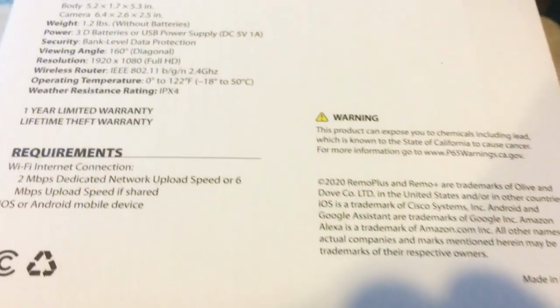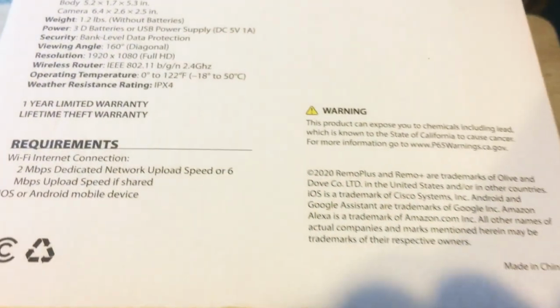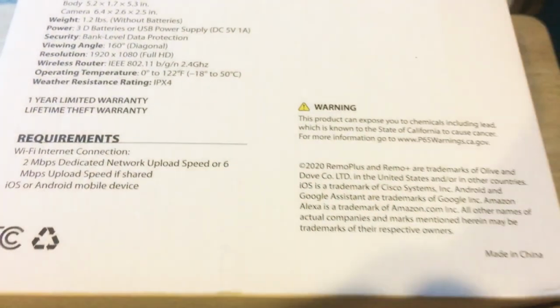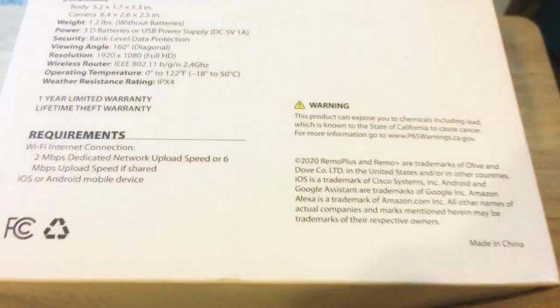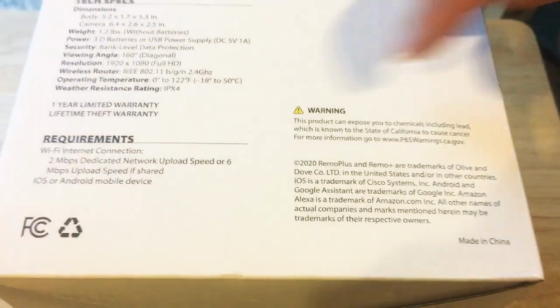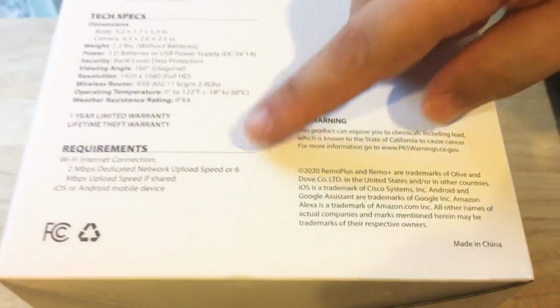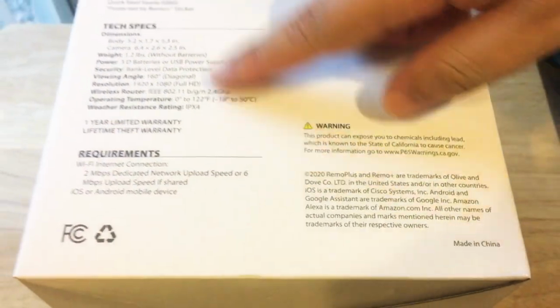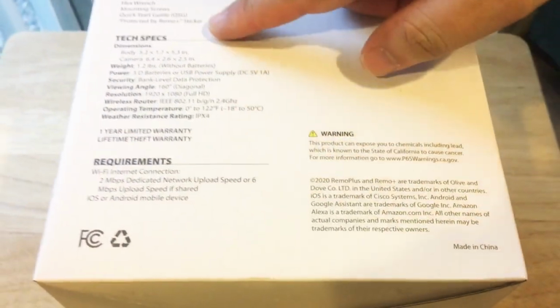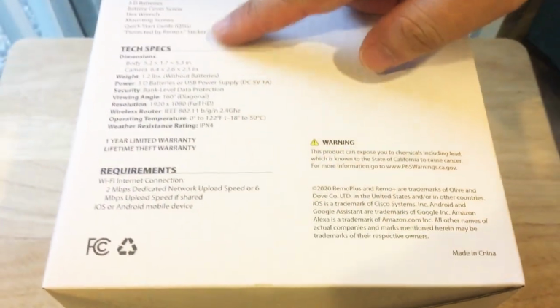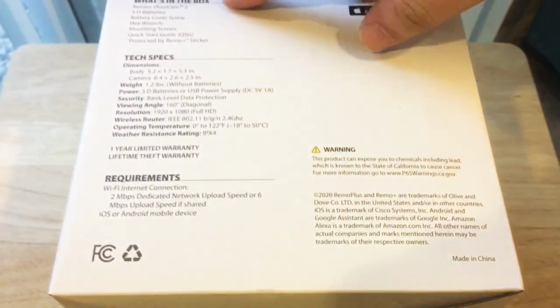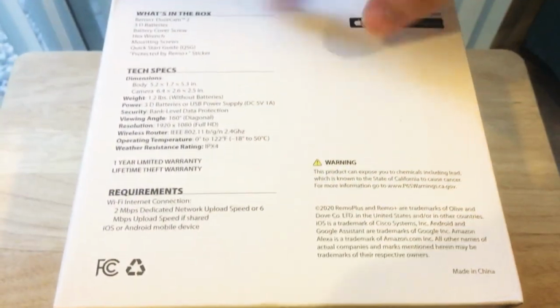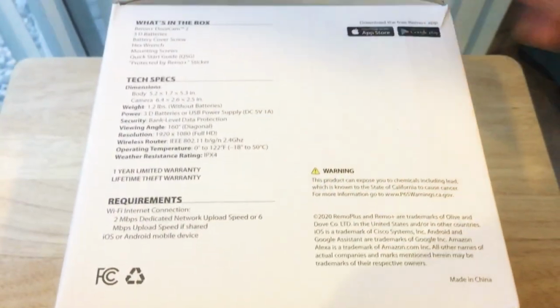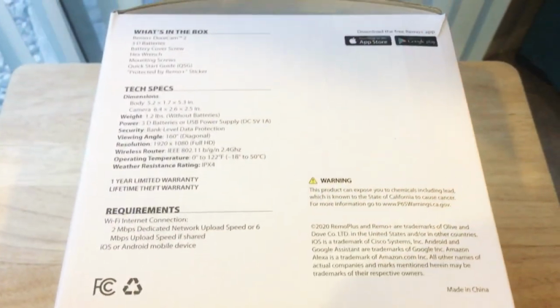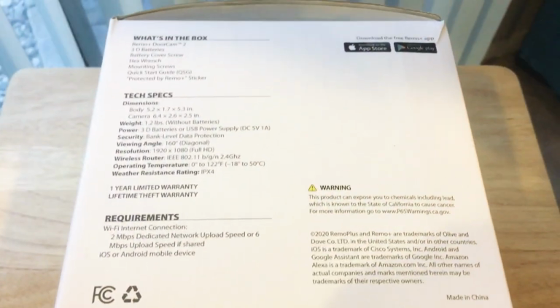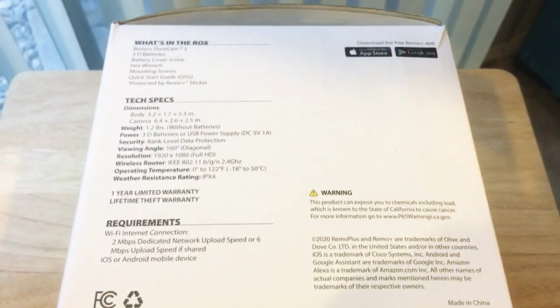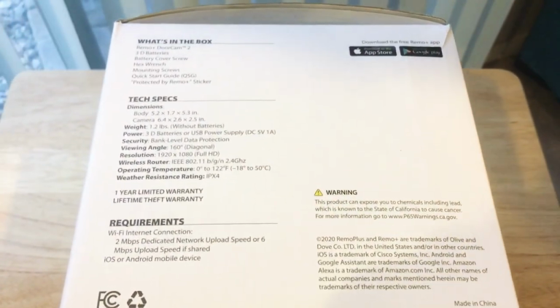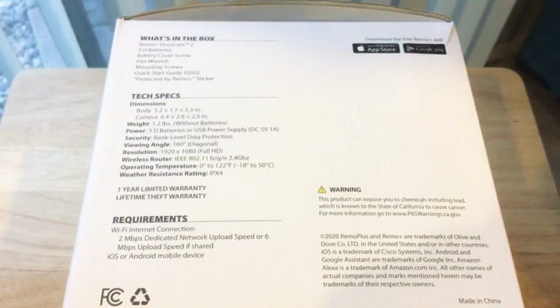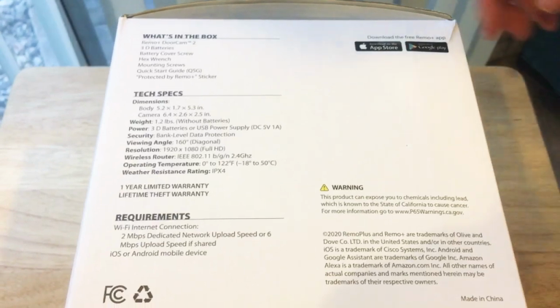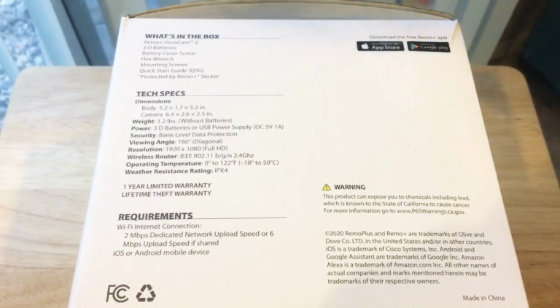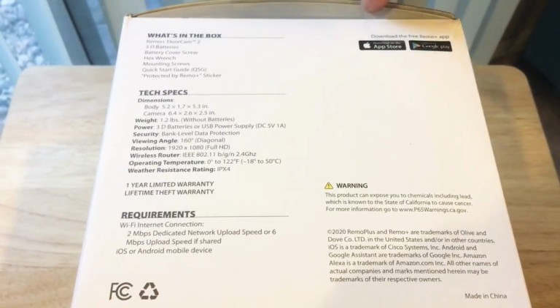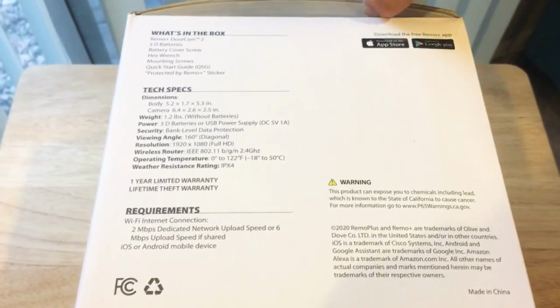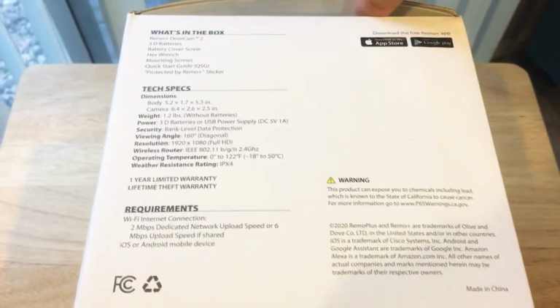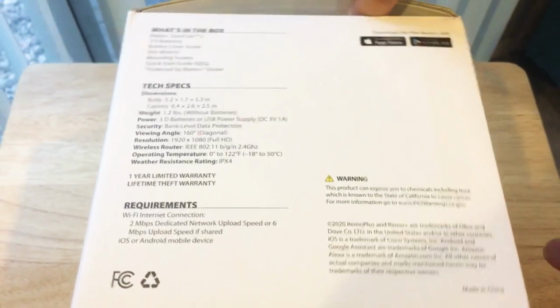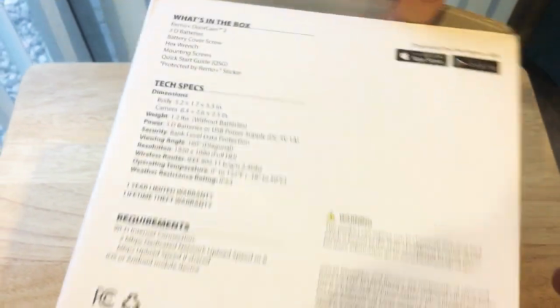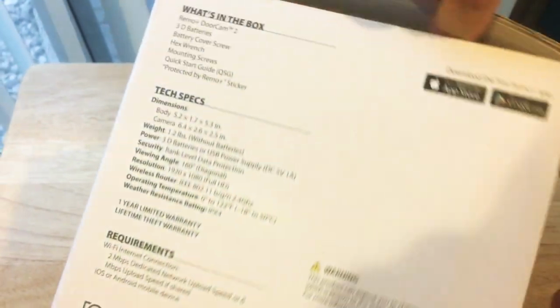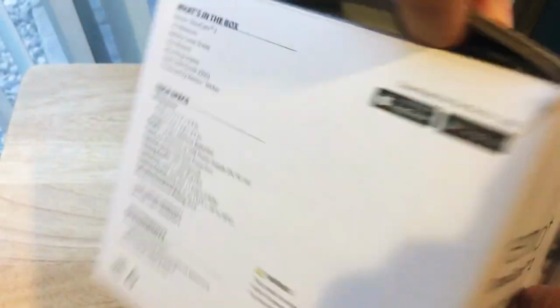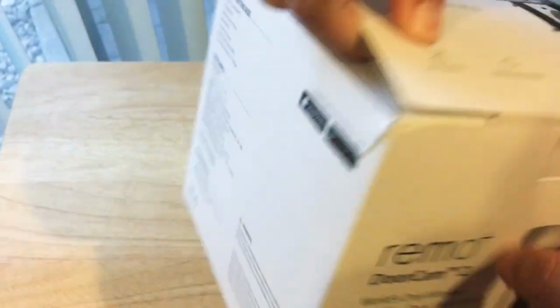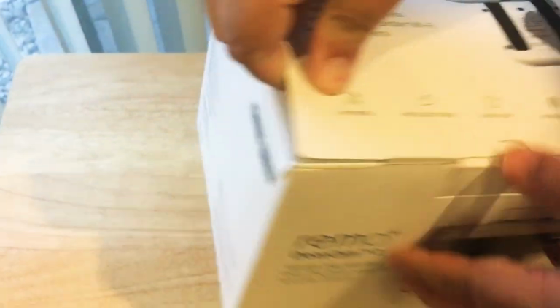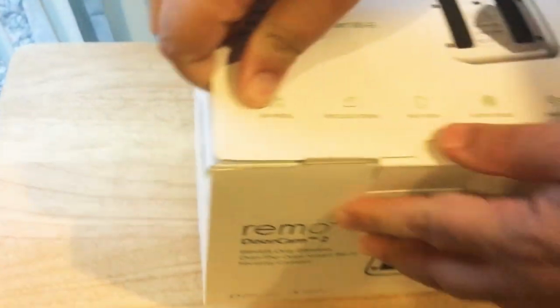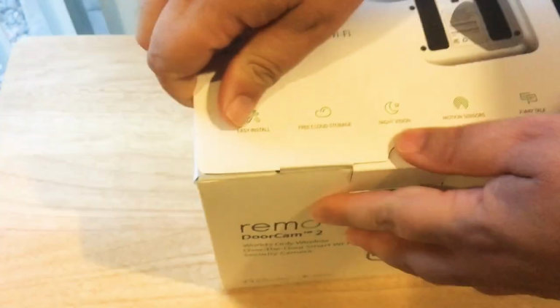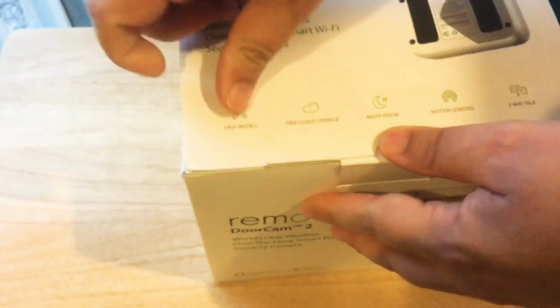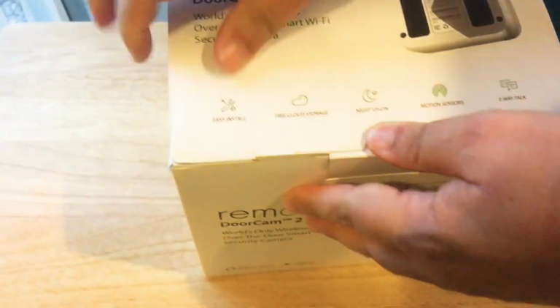So there's the requirements, tech specs, and what's in the box. Now we'll go inside the box.